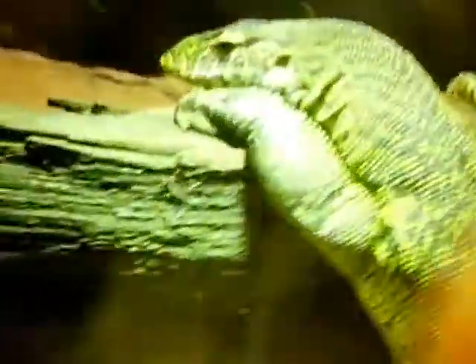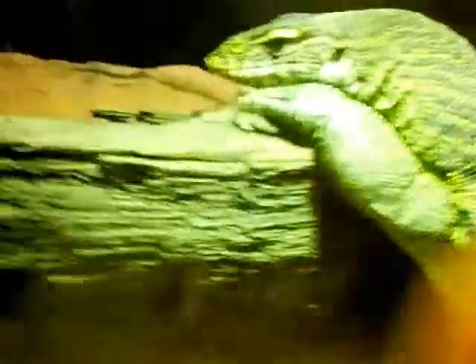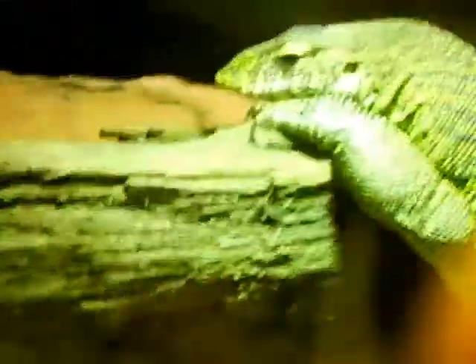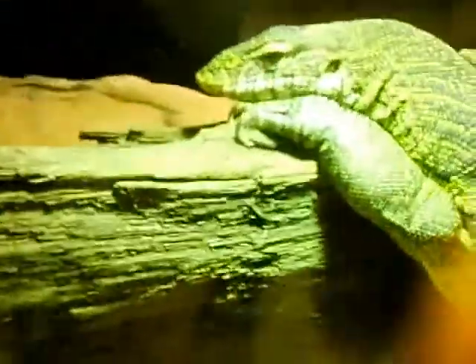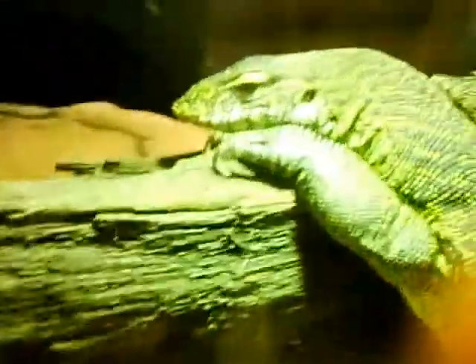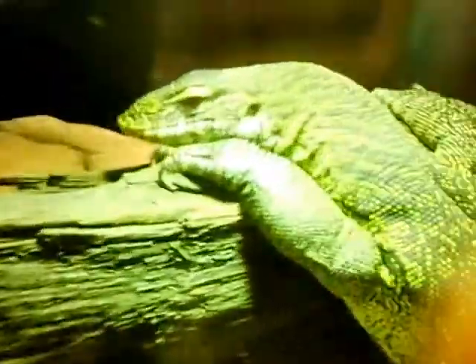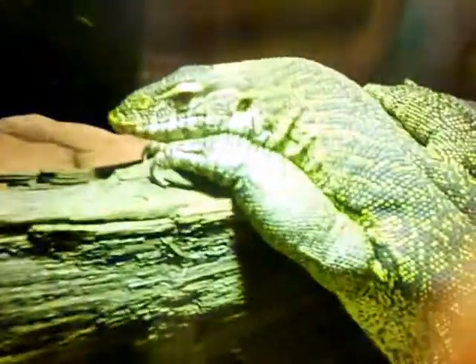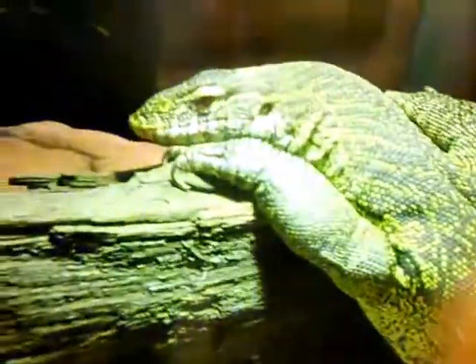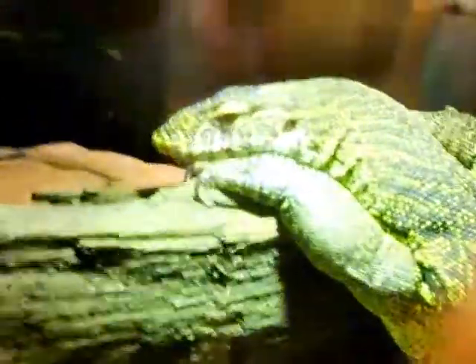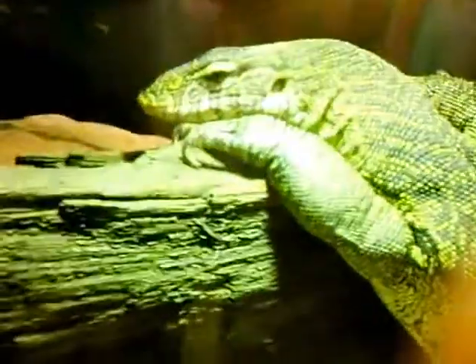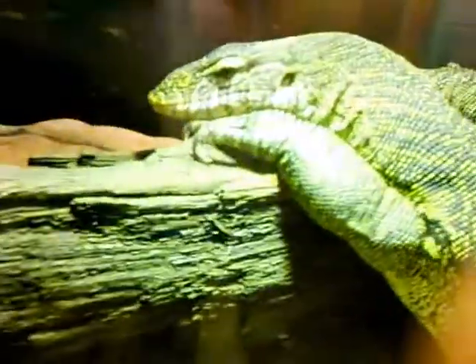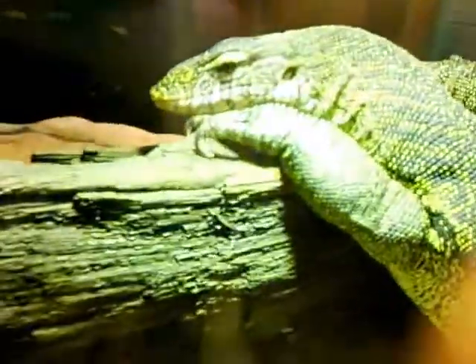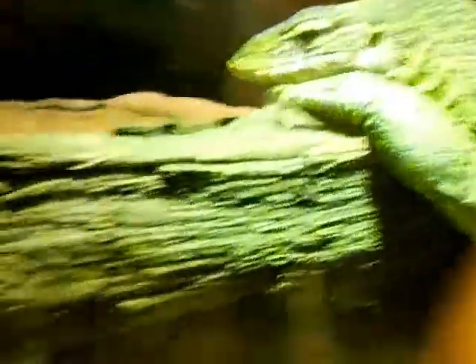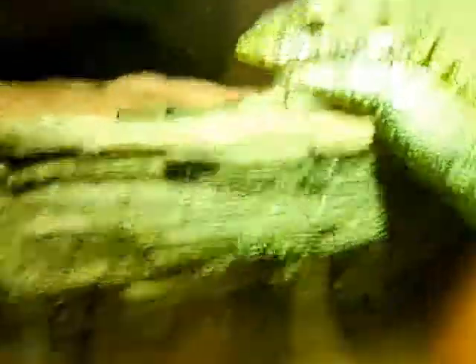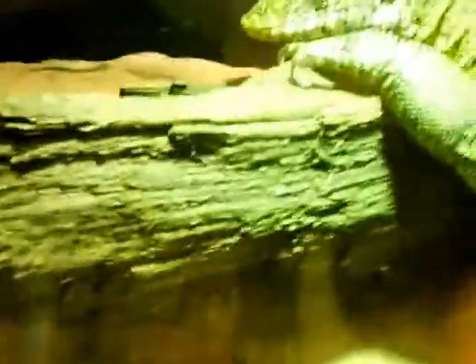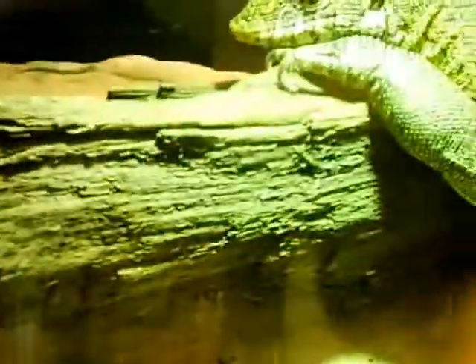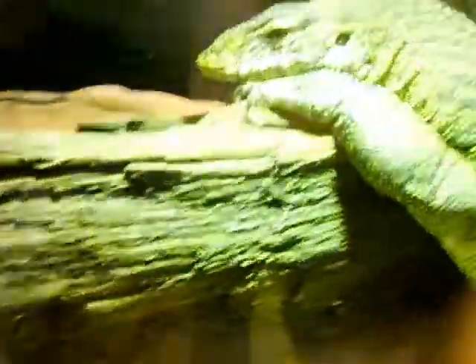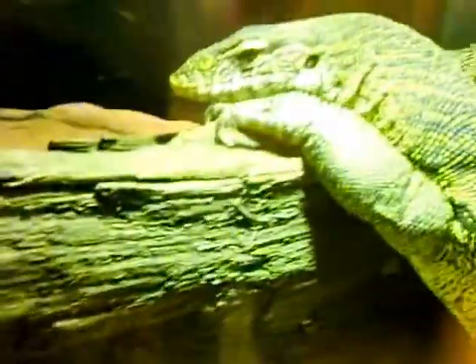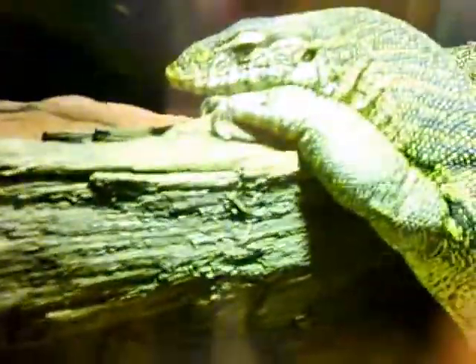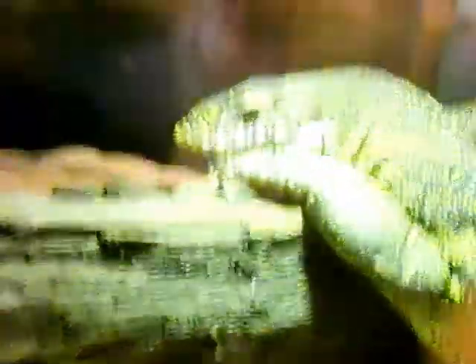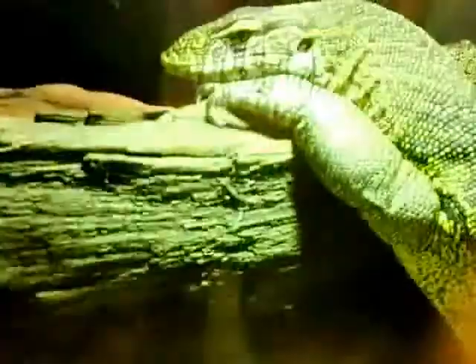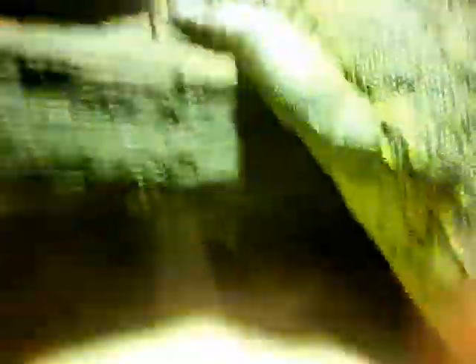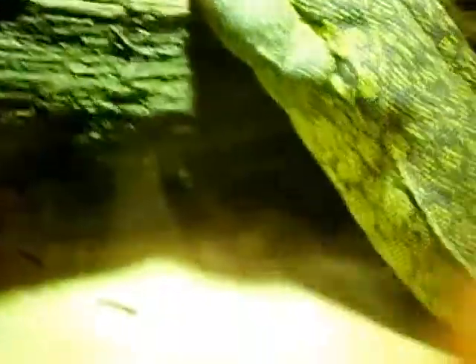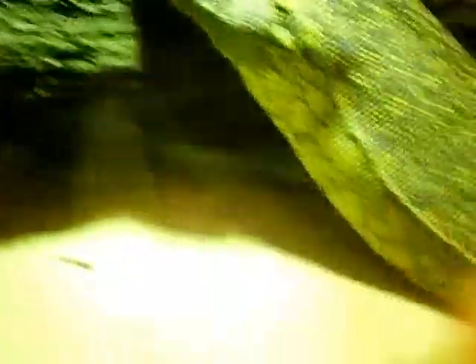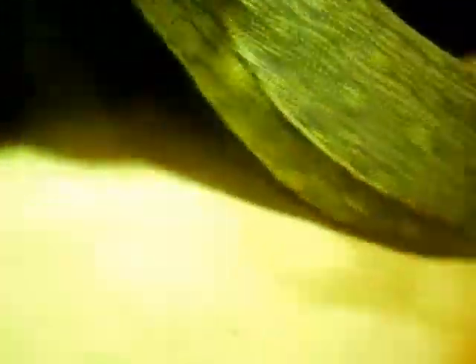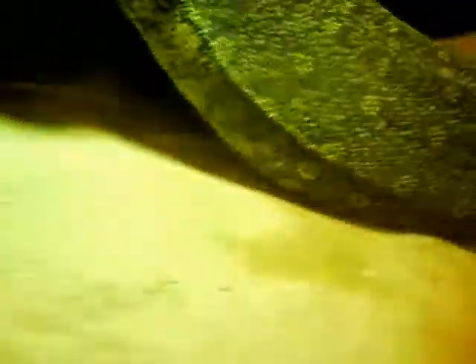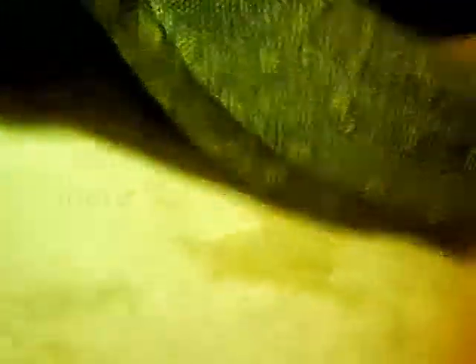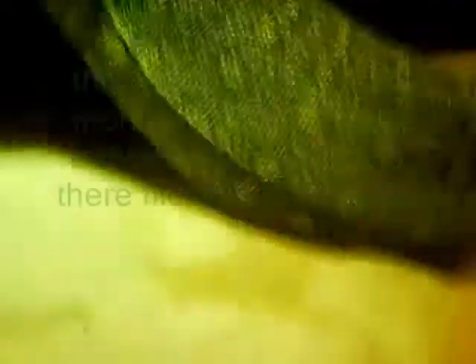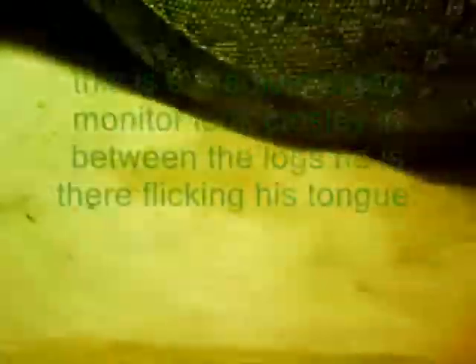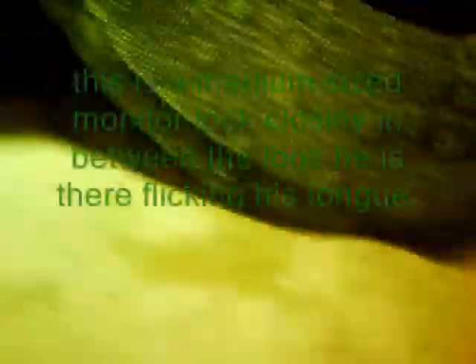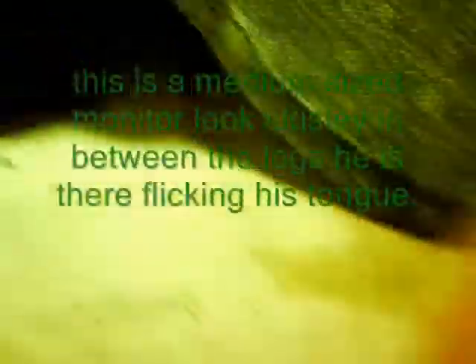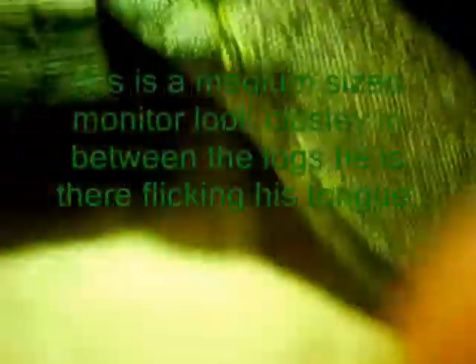His eyes are open now. He's a big old lizard. He's got big claws, powerful teeth, quite a big body.